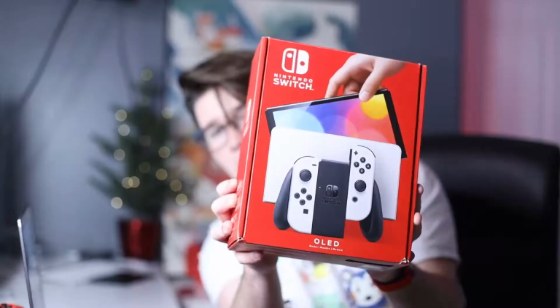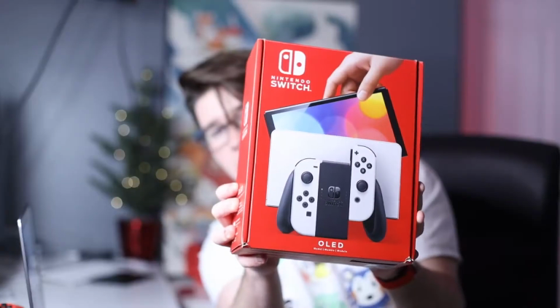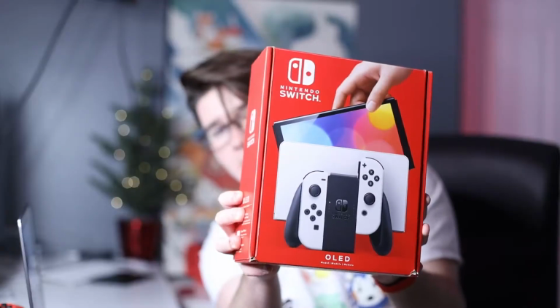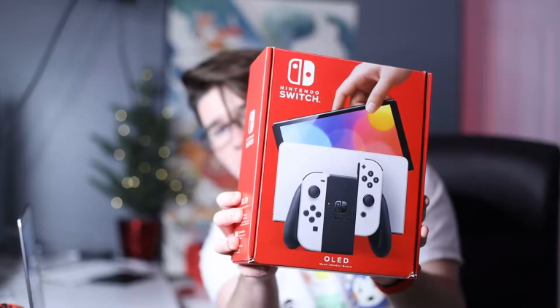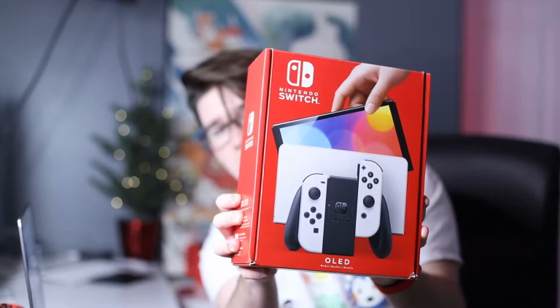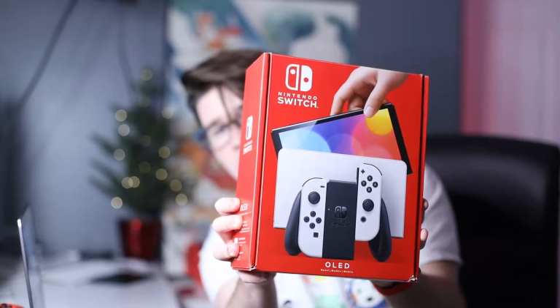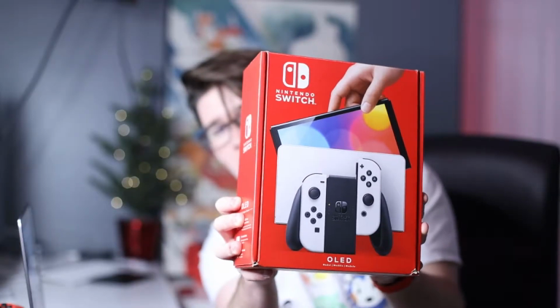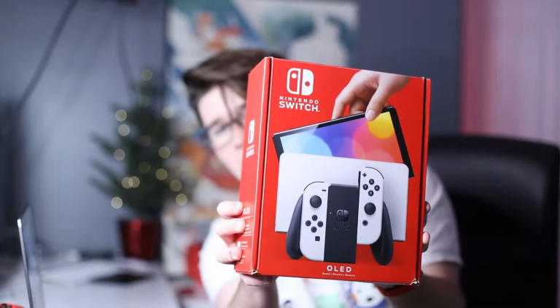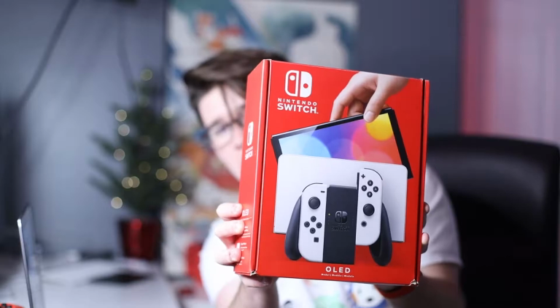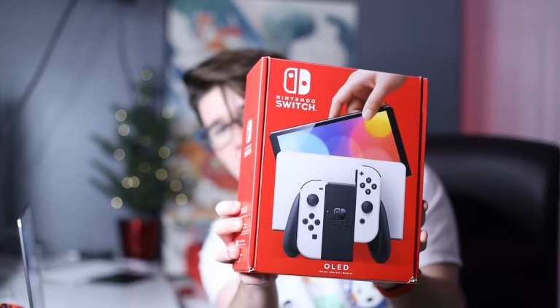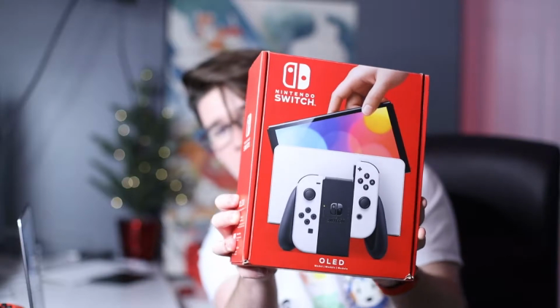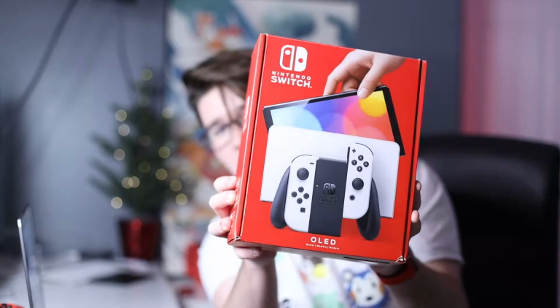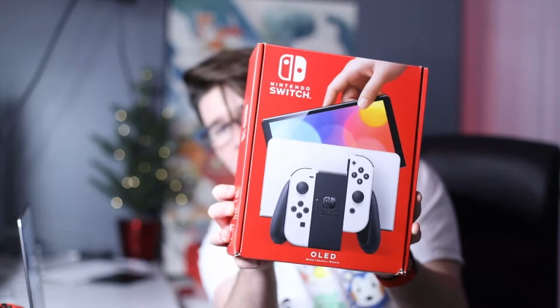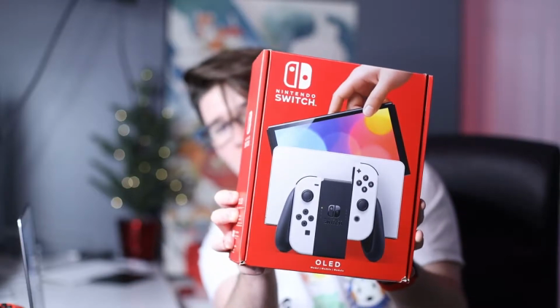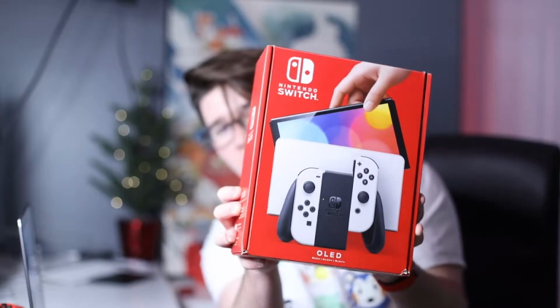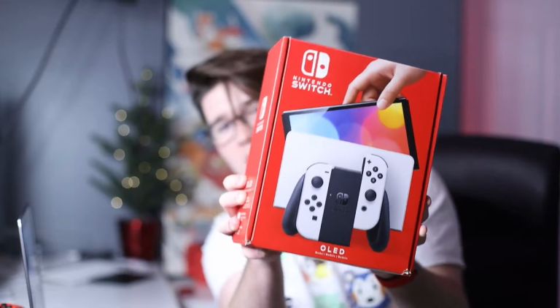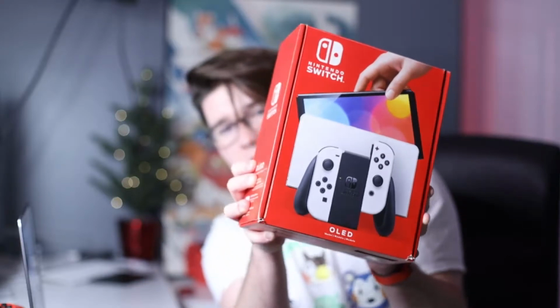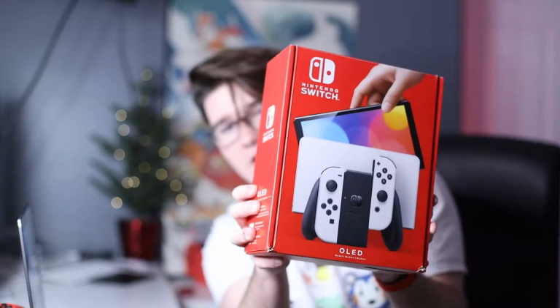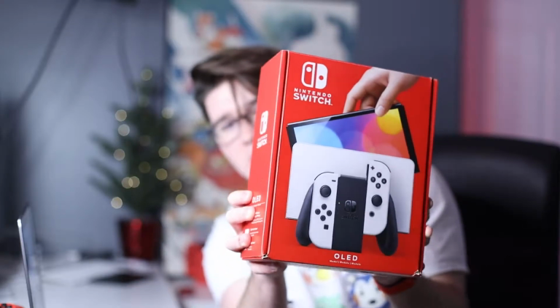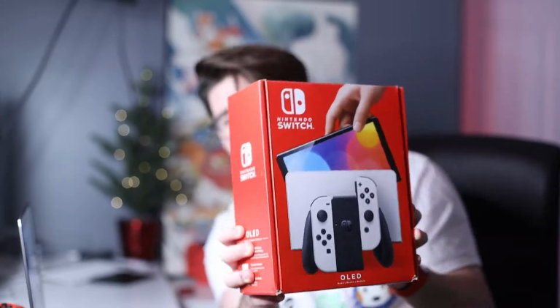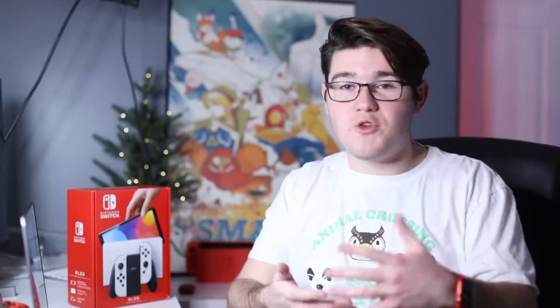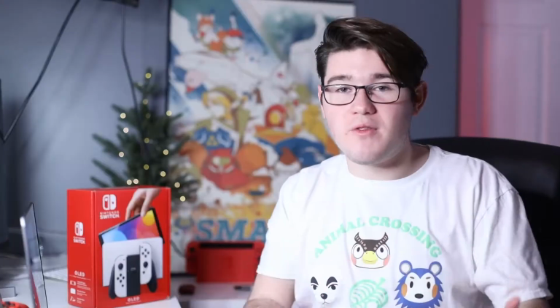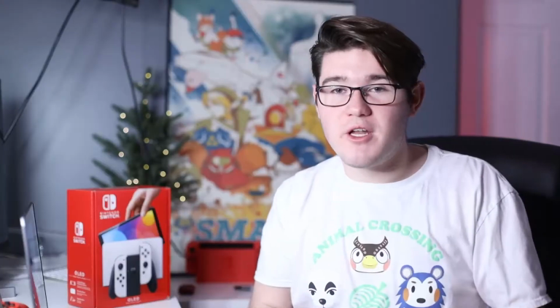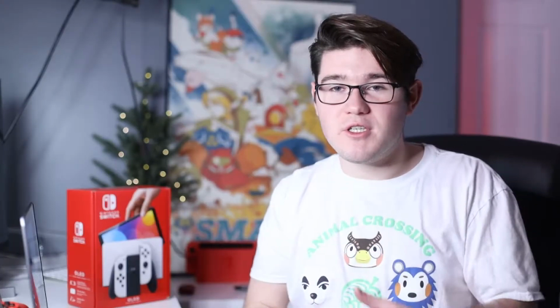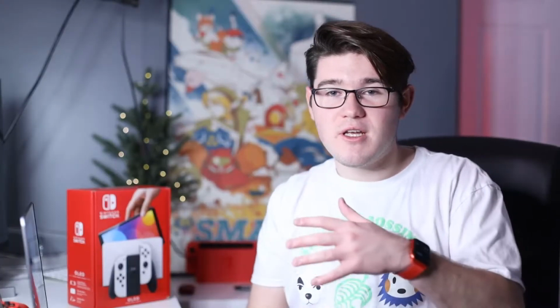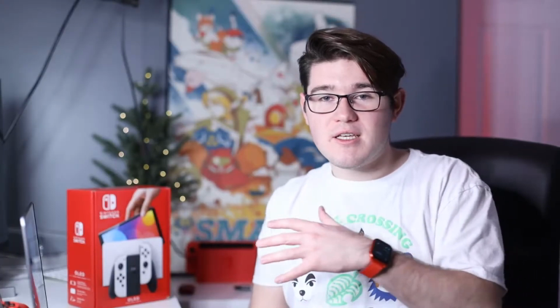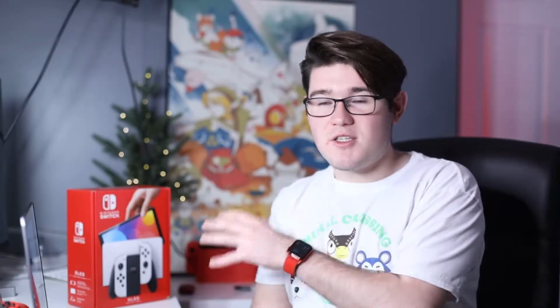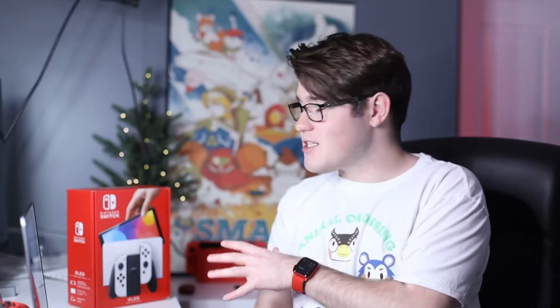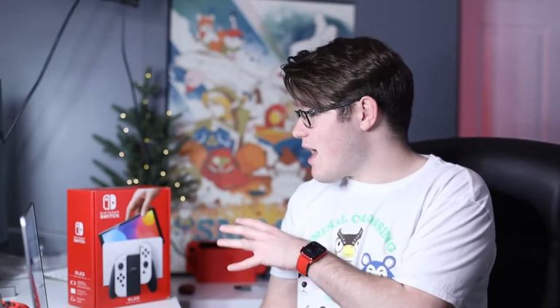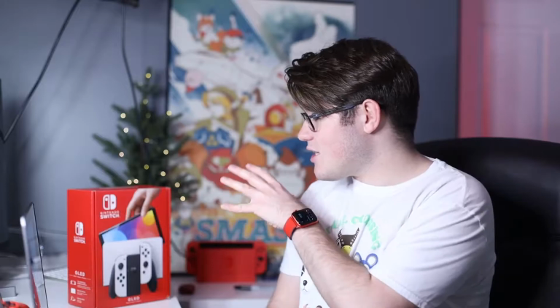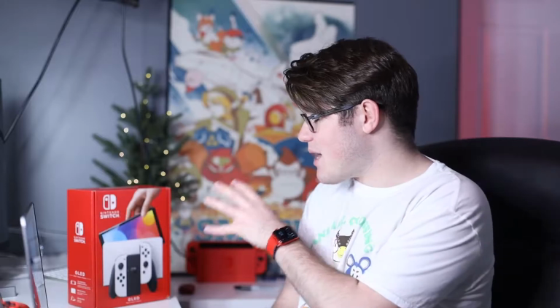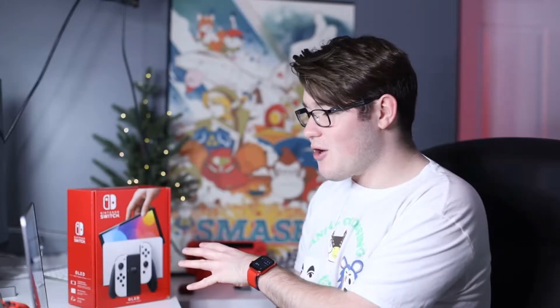A Nintendo Switch OLED! I got the white Nintendo Switch OLED two months after it came out.